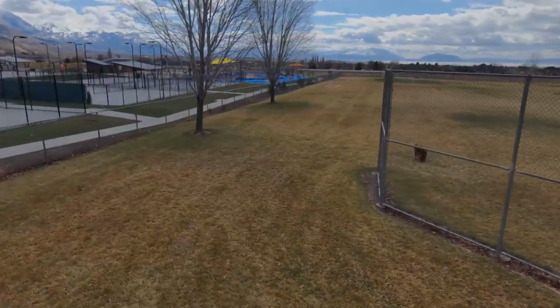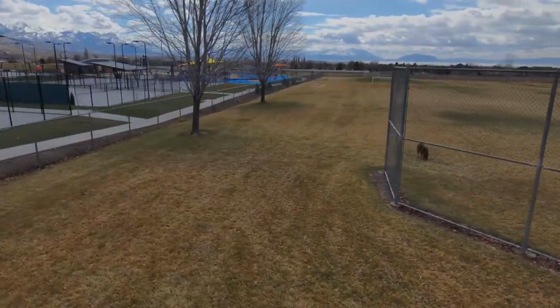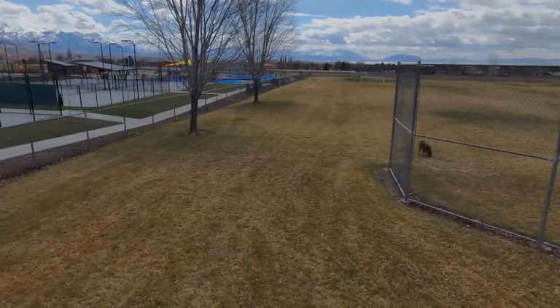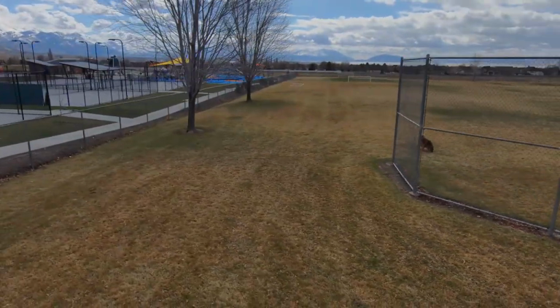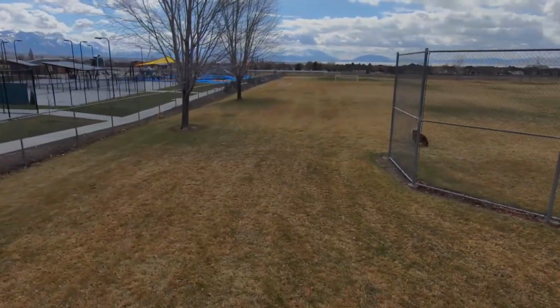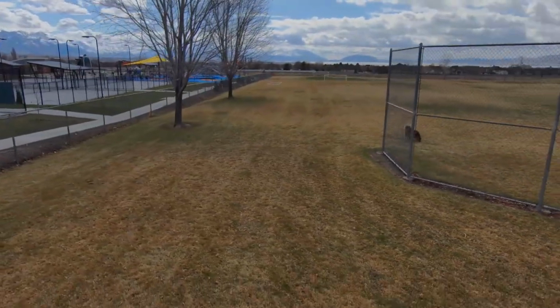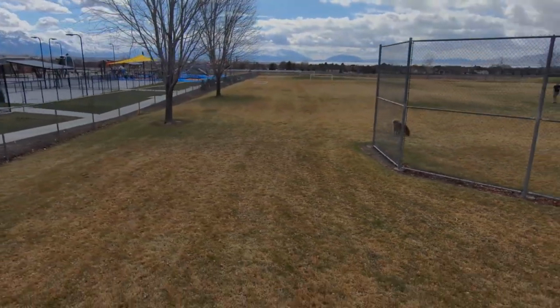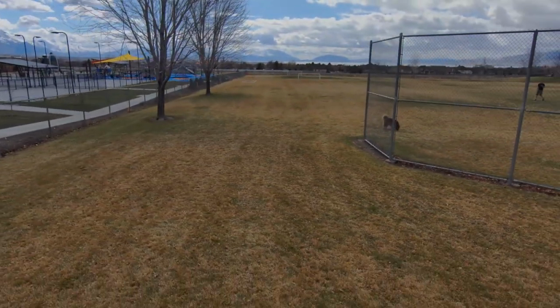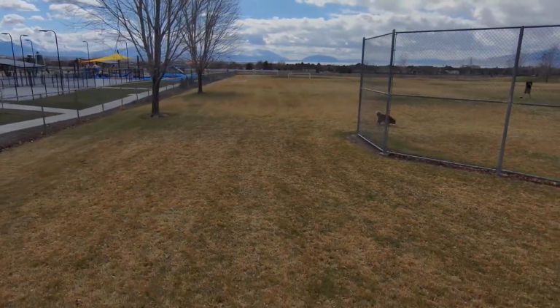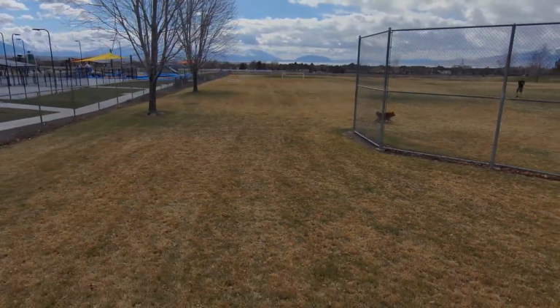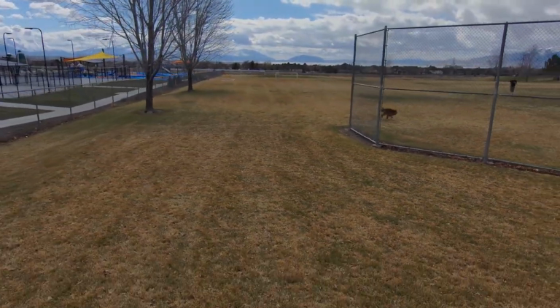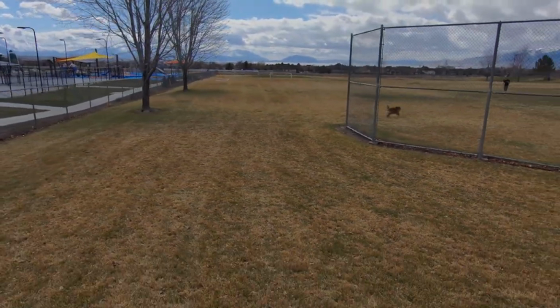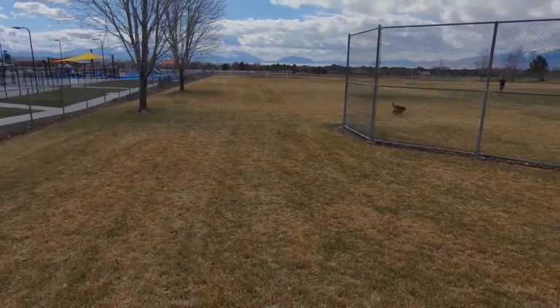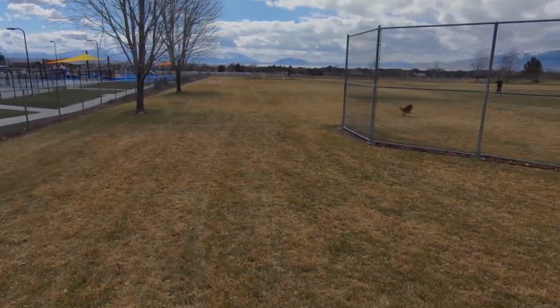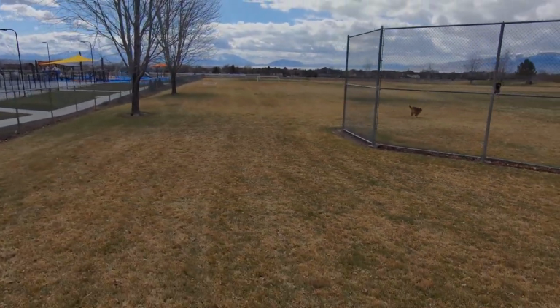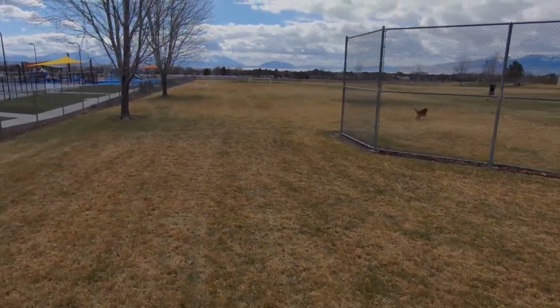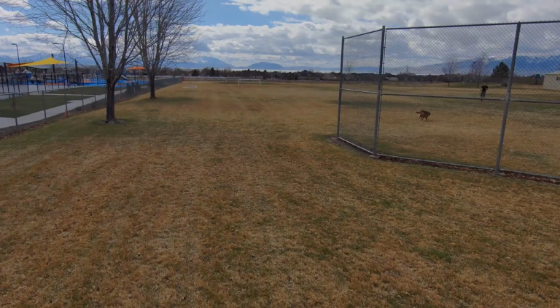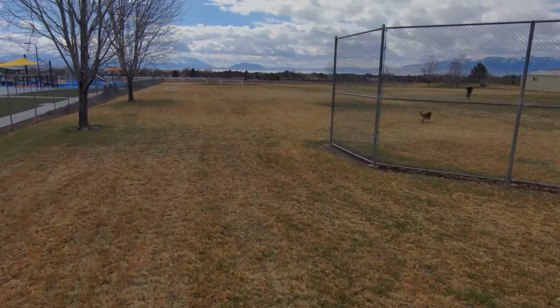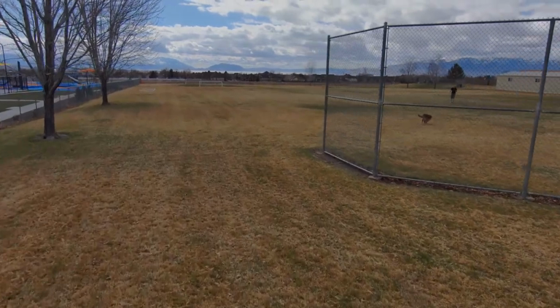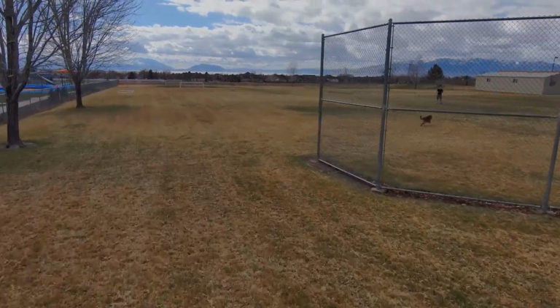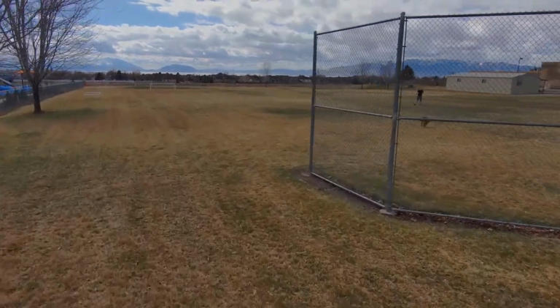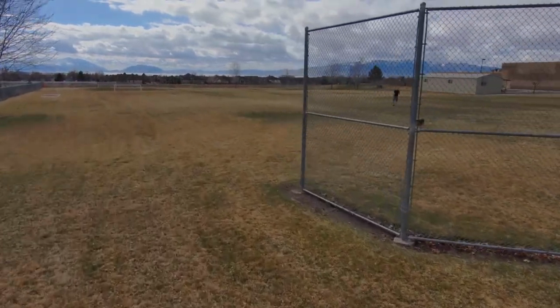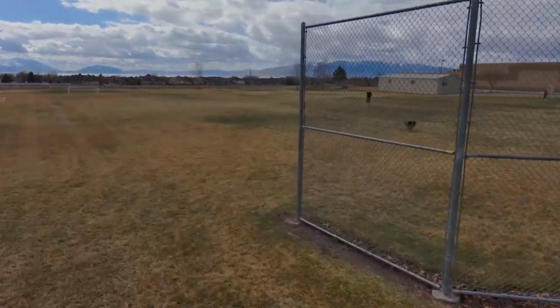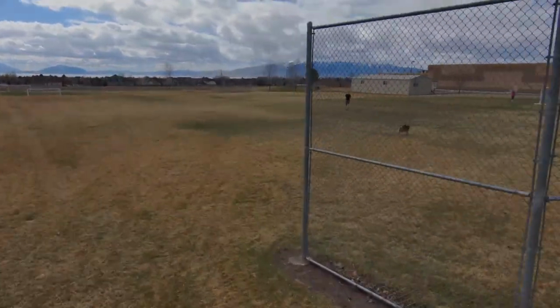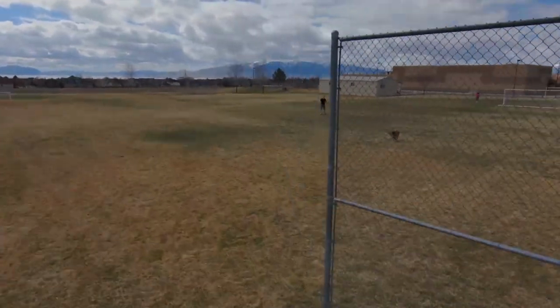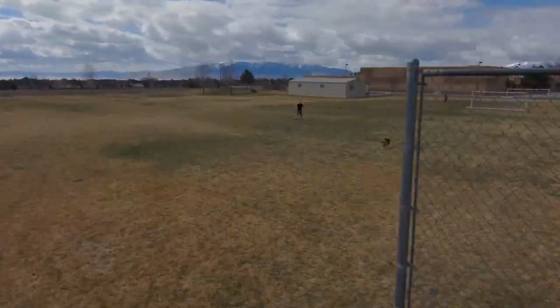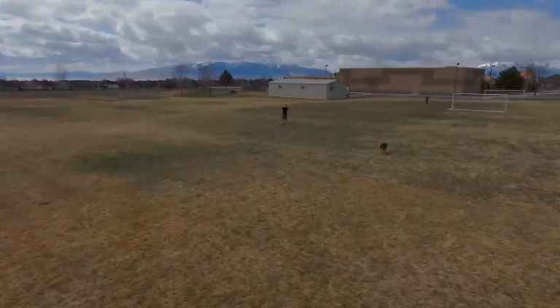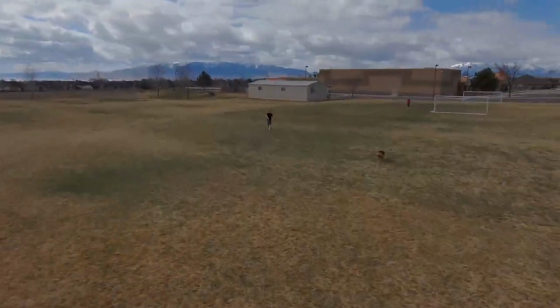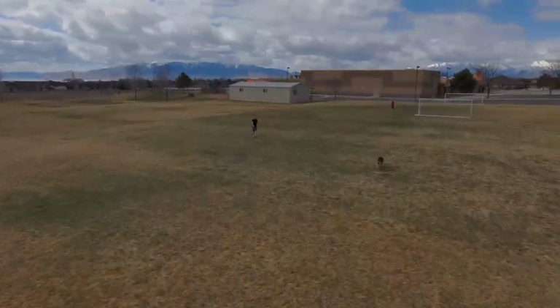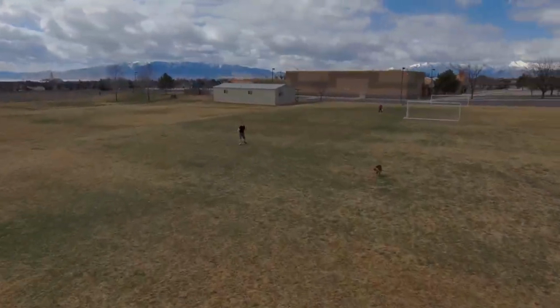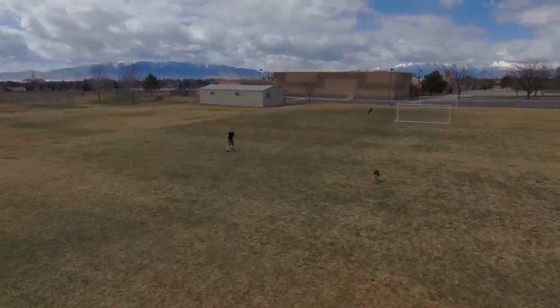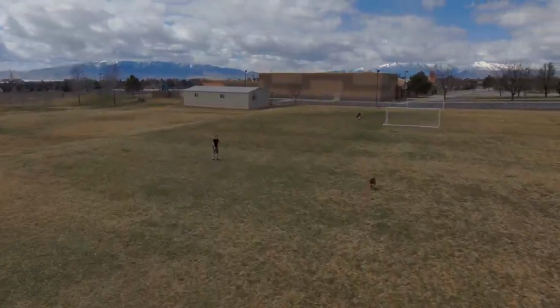Here the drone does a really good job going around the fence and following our dog as it runs across the field.